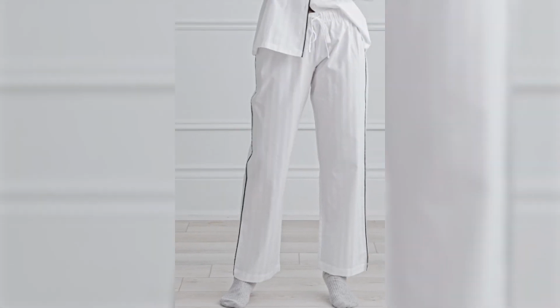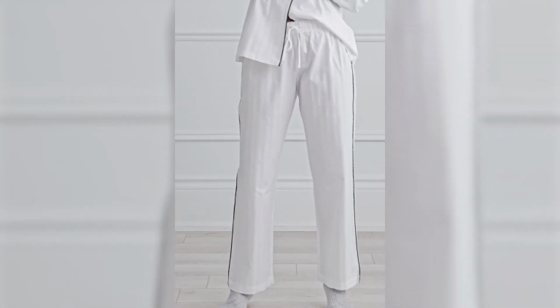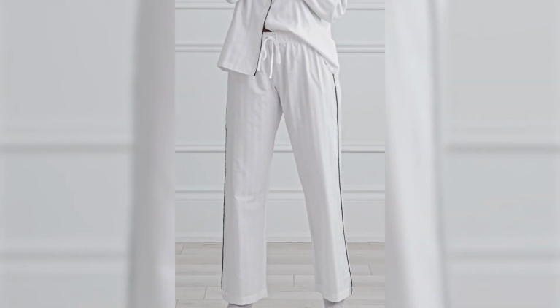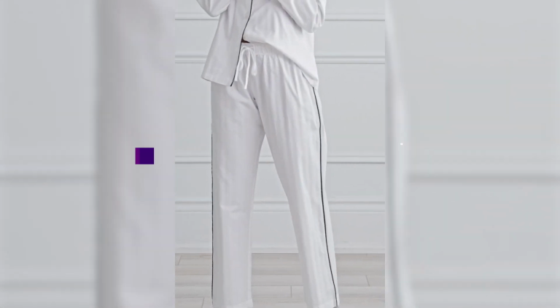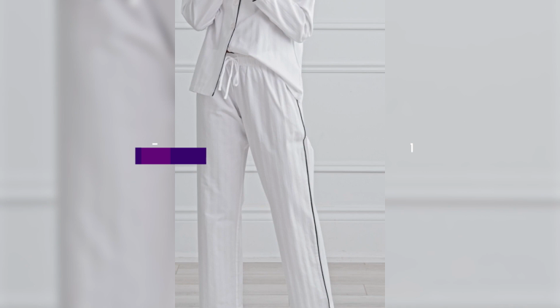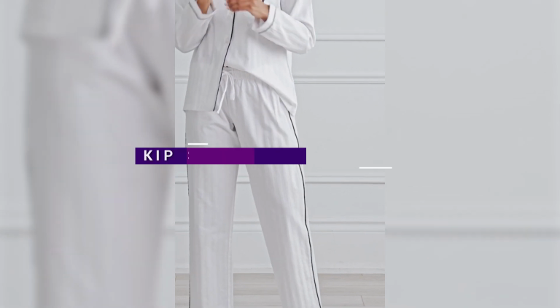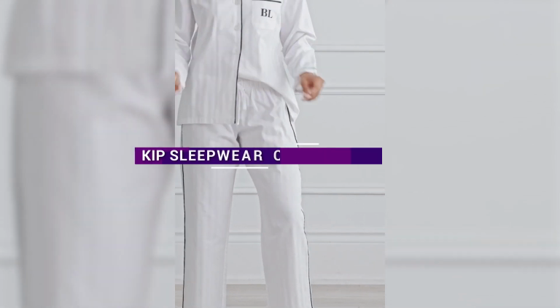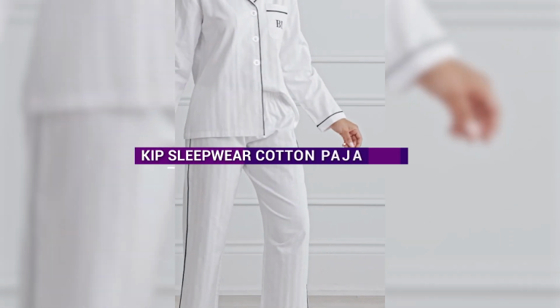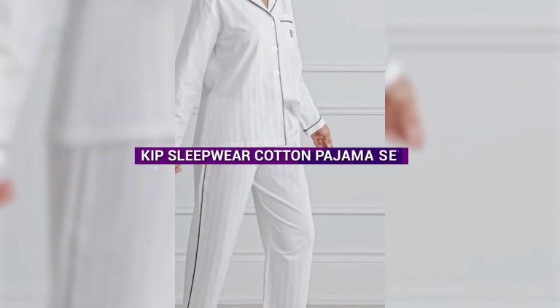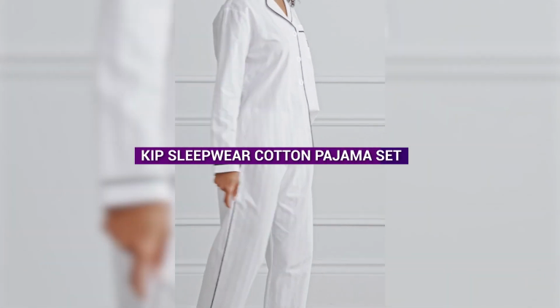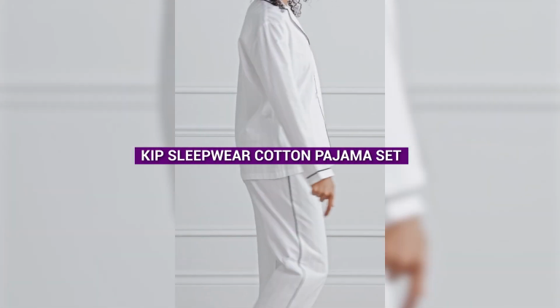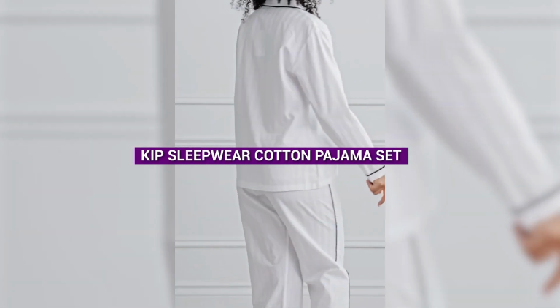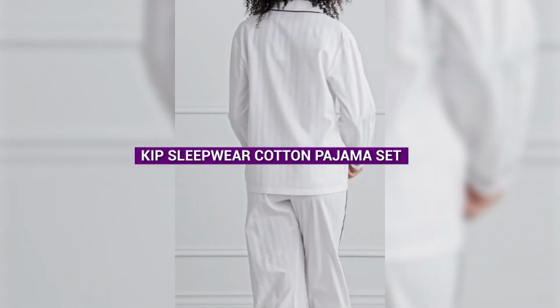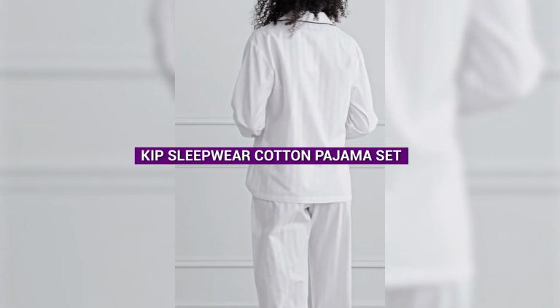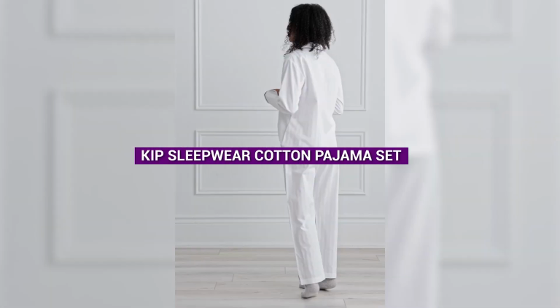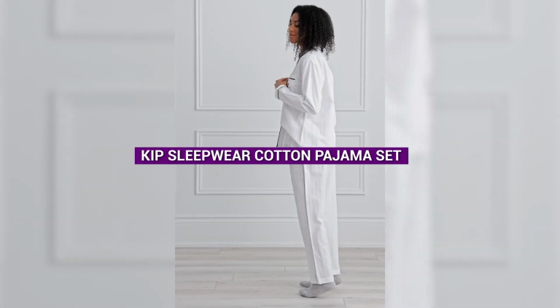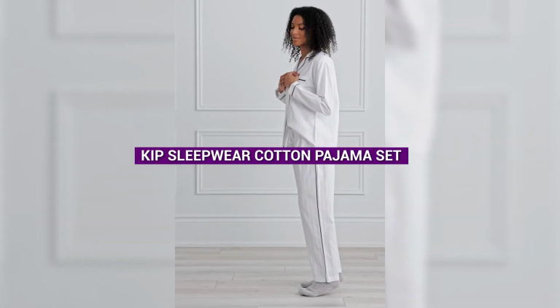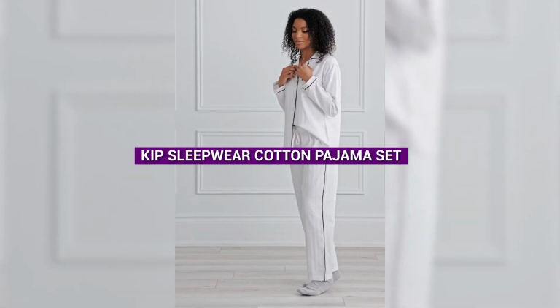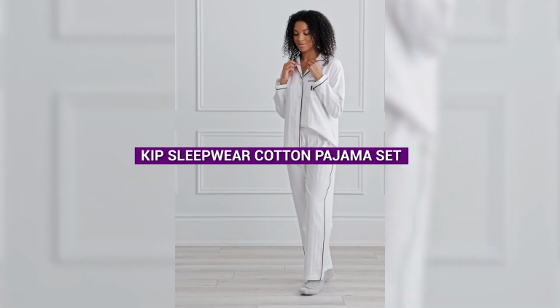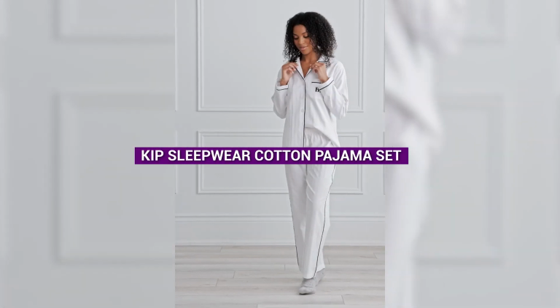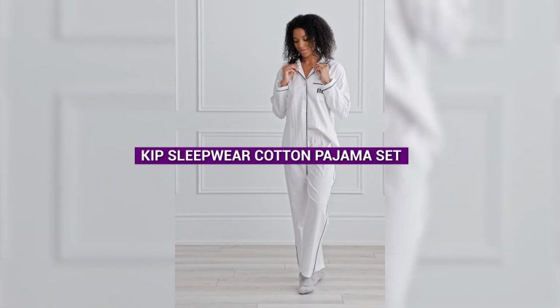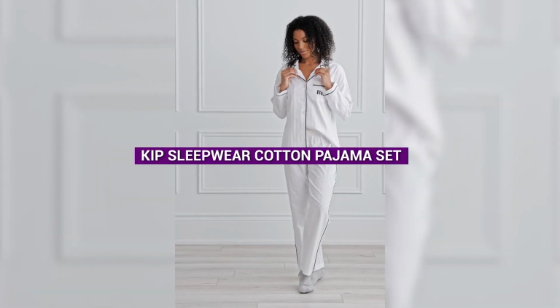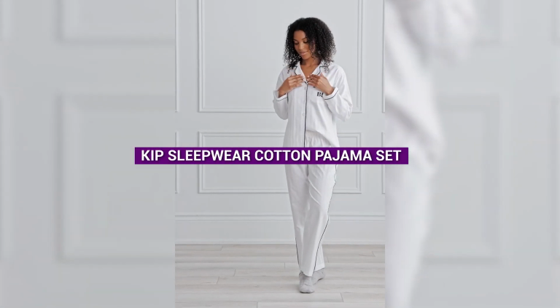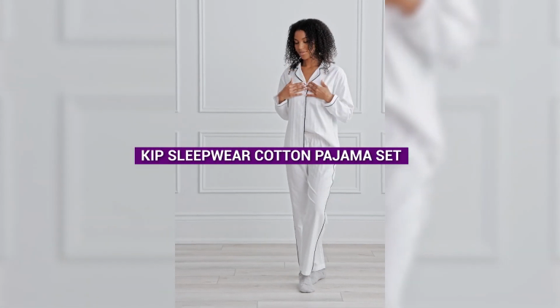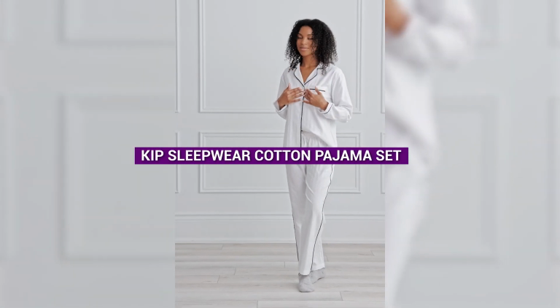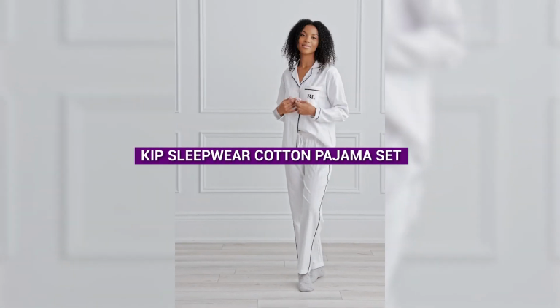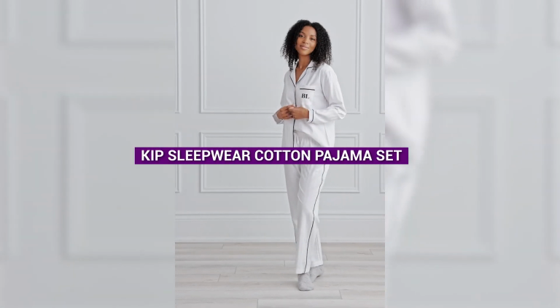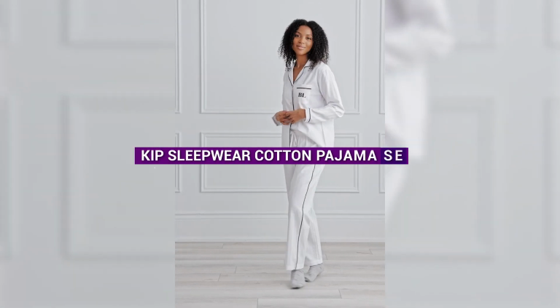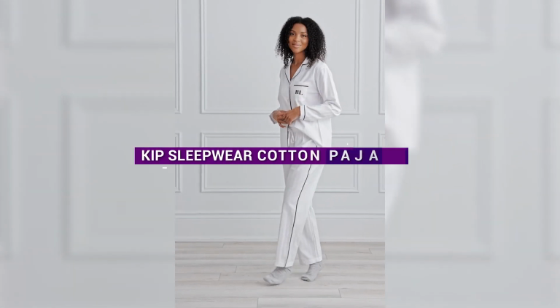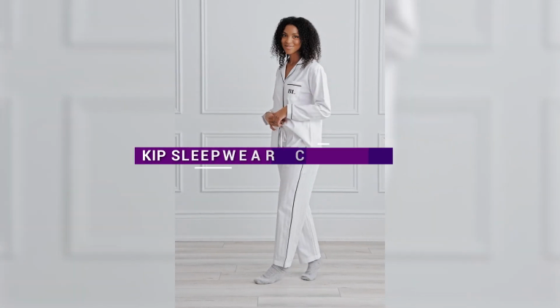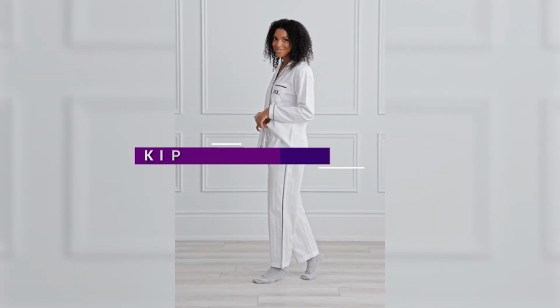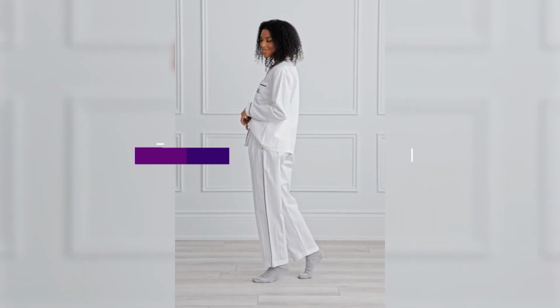Hey there! Today we're going to review the Kip Sleepwear Unisex Premium Cotton Pajama Set in Monochrome.